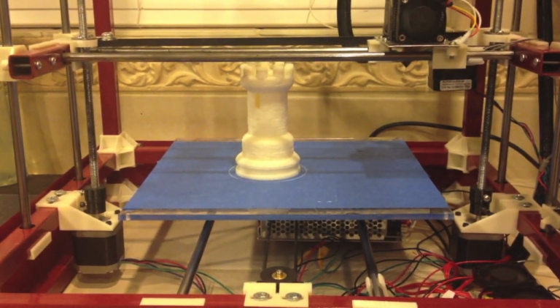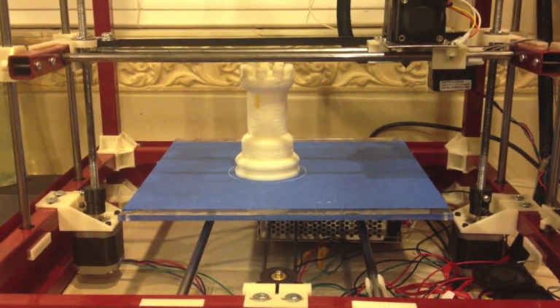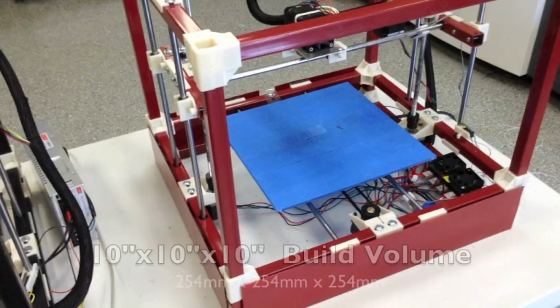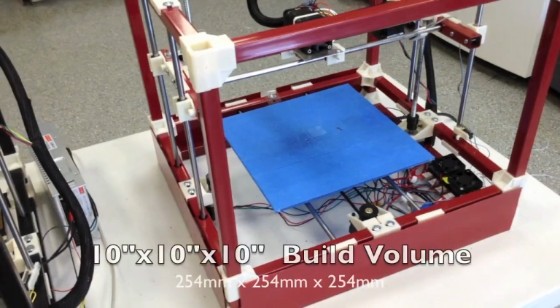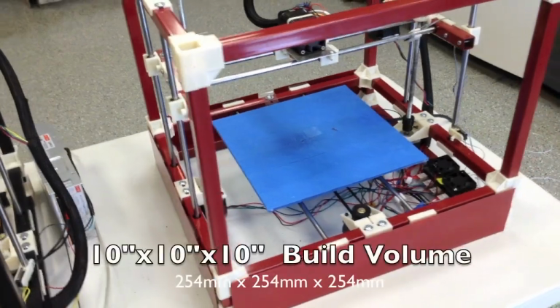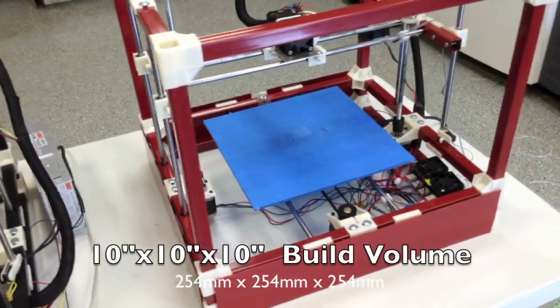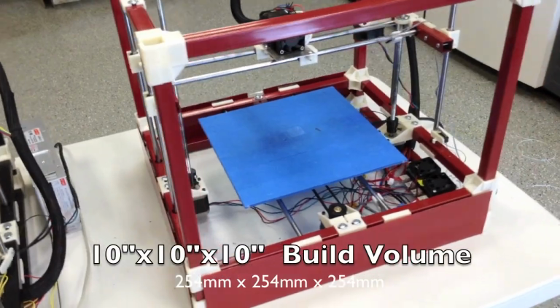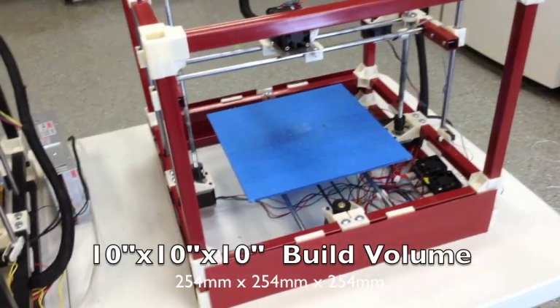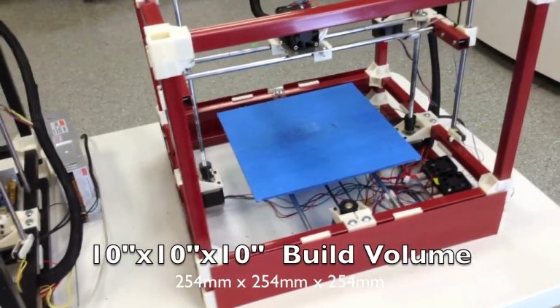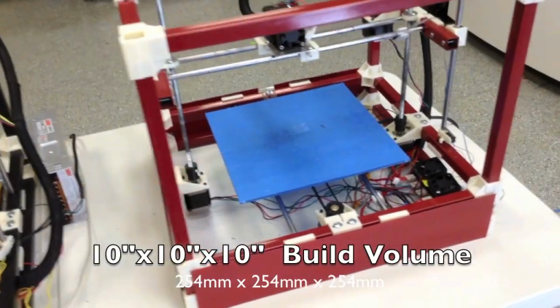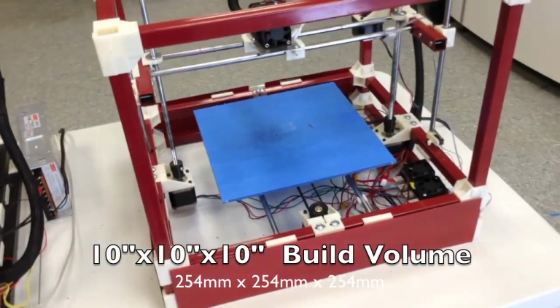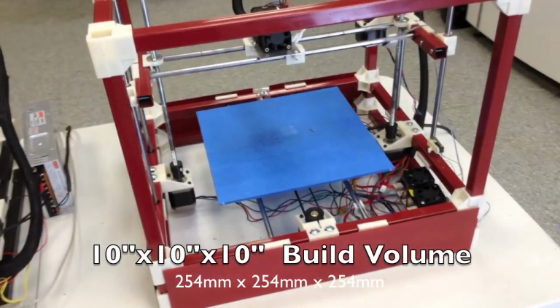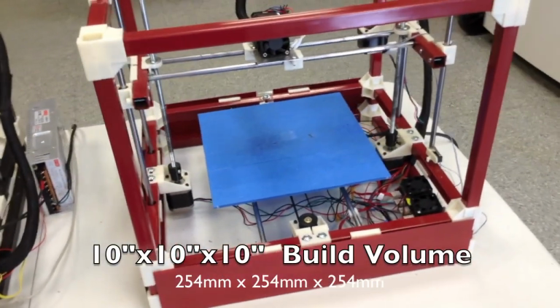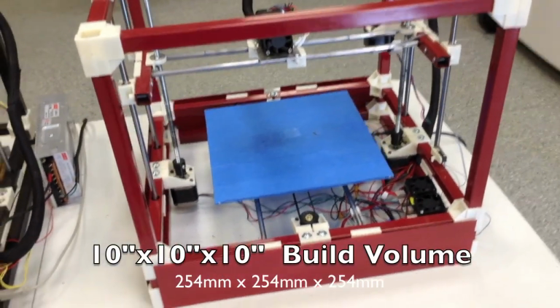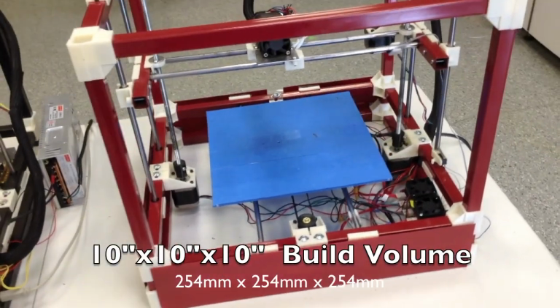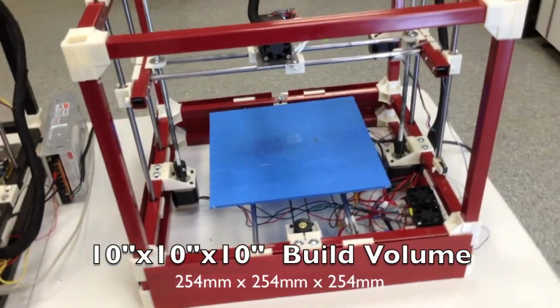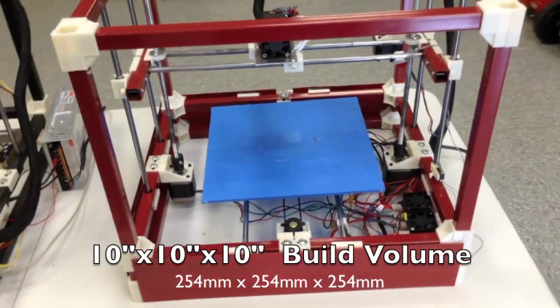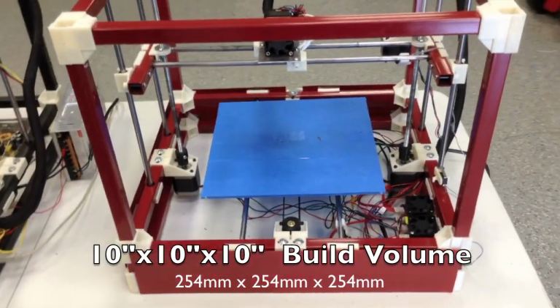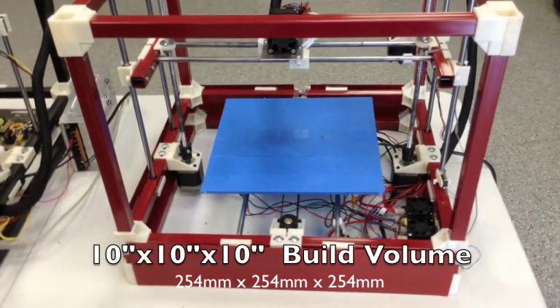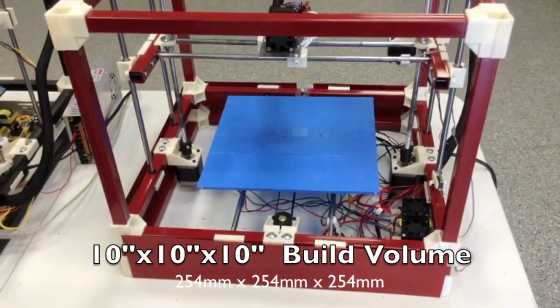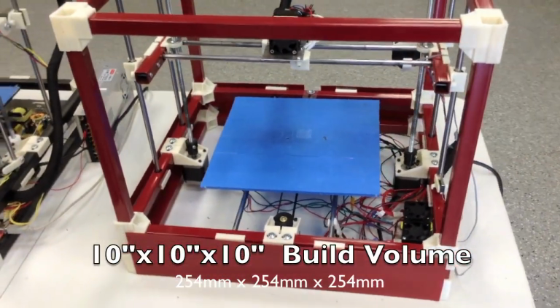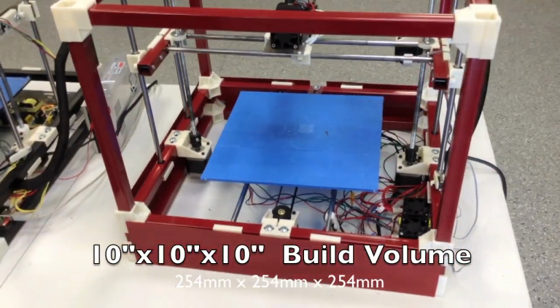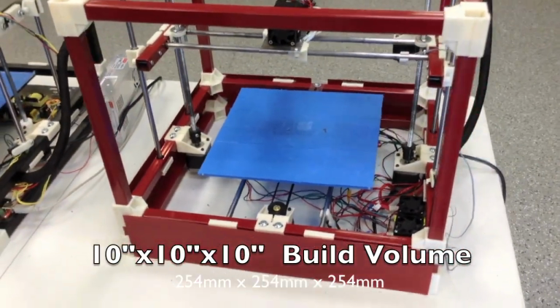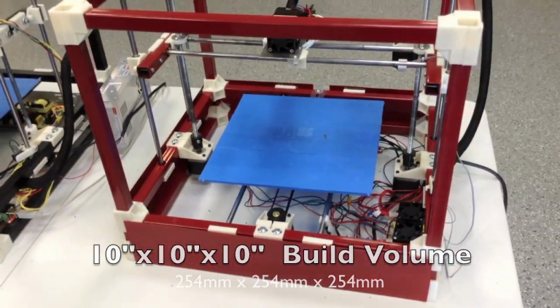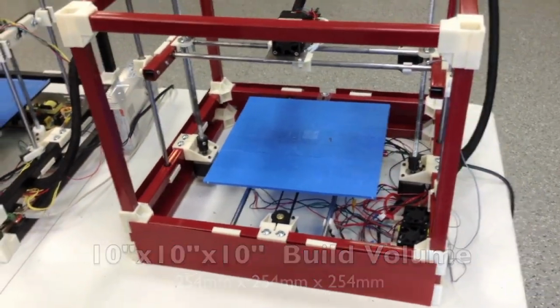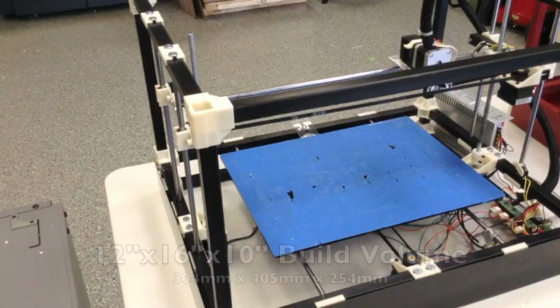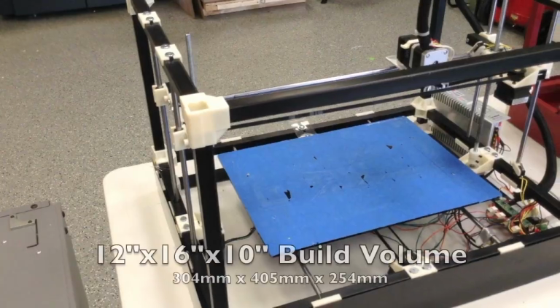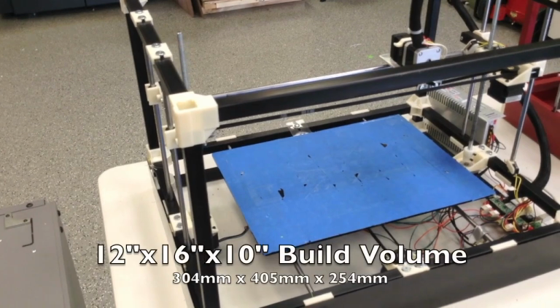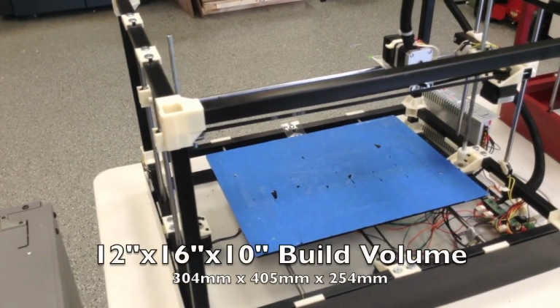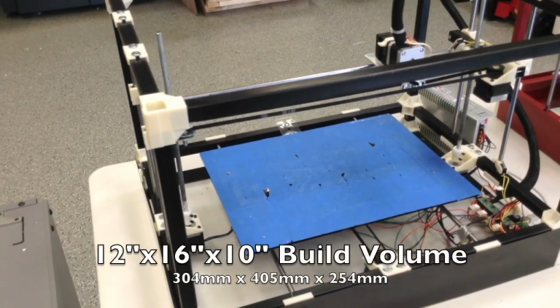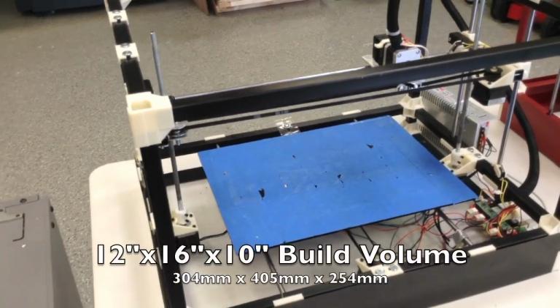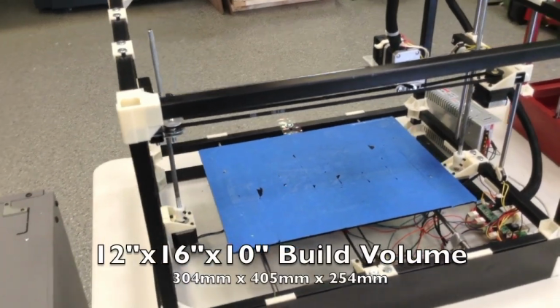The standard RigidBot comes with a 10x10x10 inch build volume. The RigidBot Big comes with a mind-blowing 12x10 inch build volume.